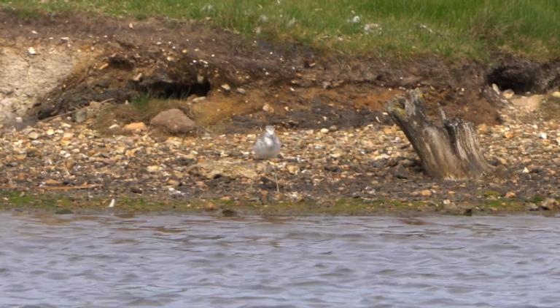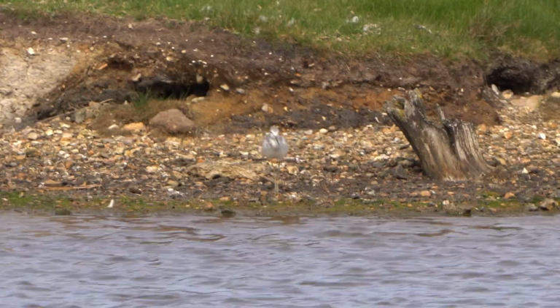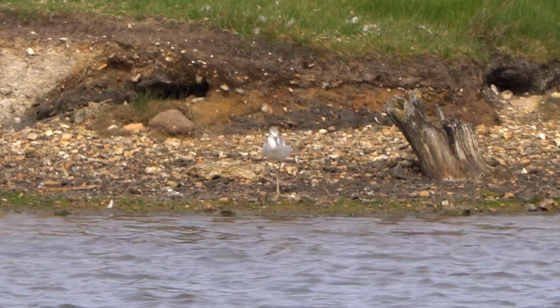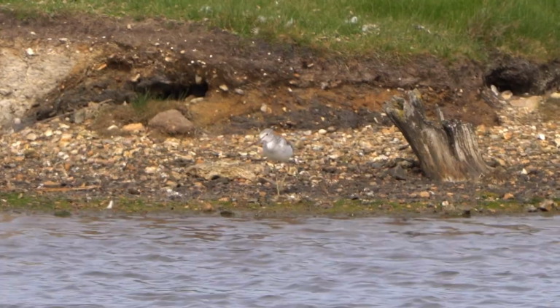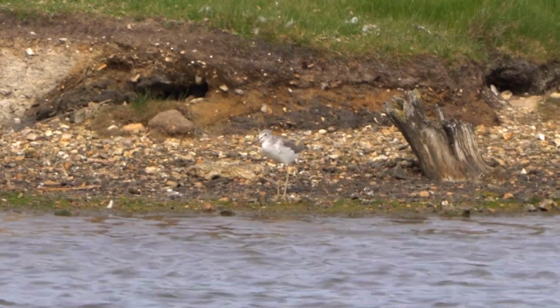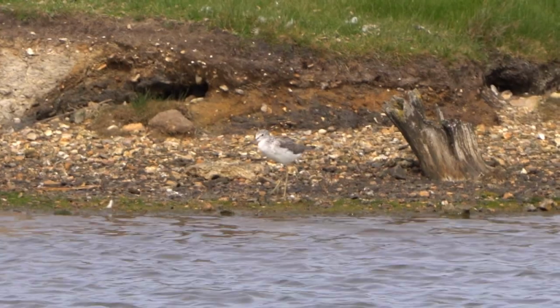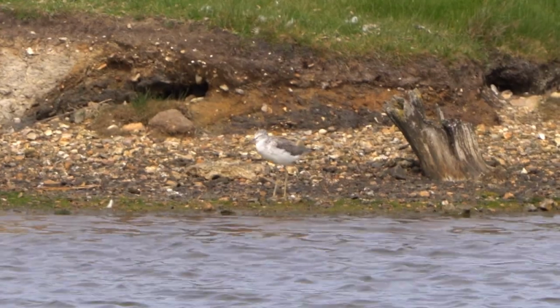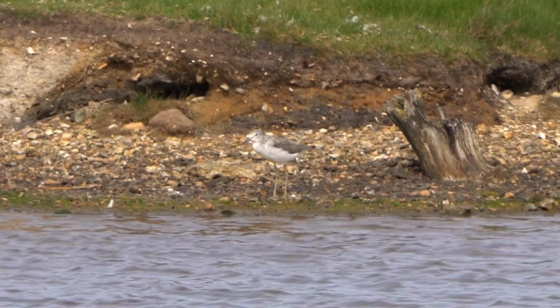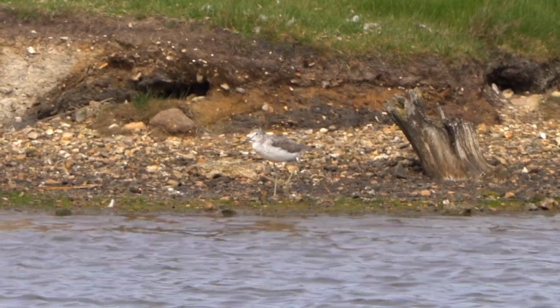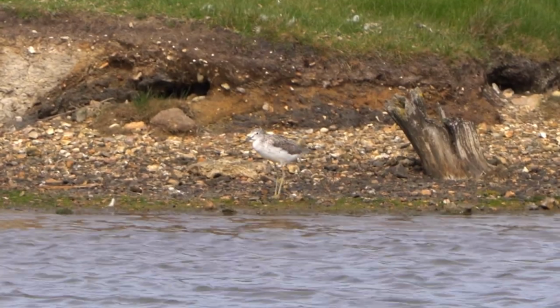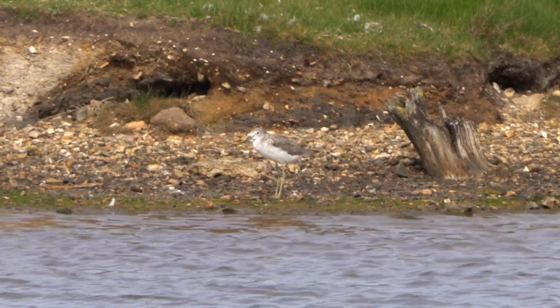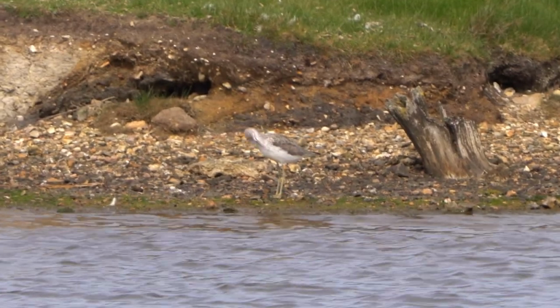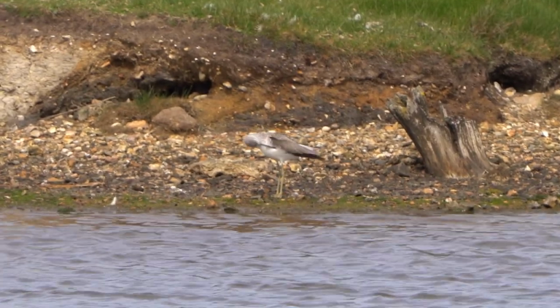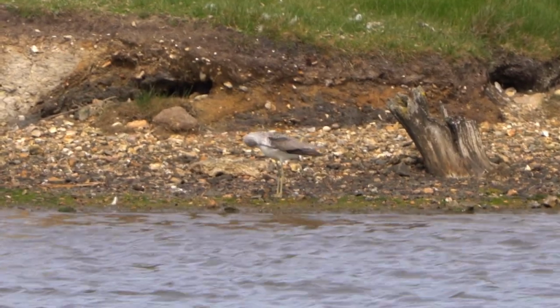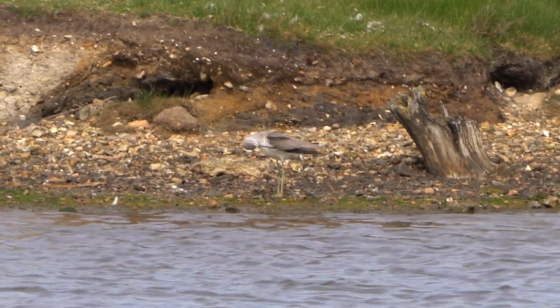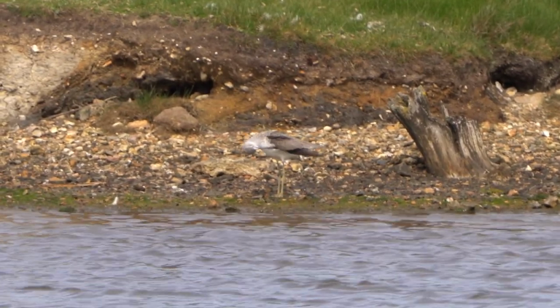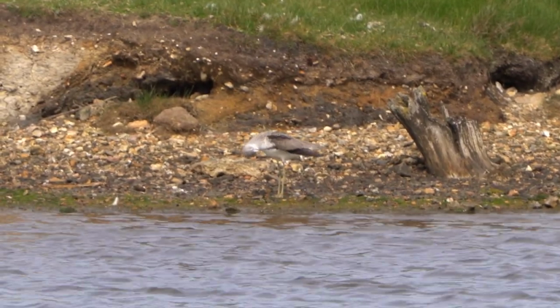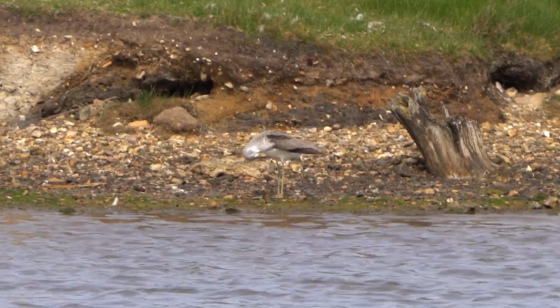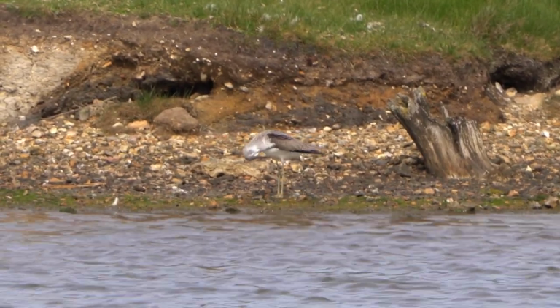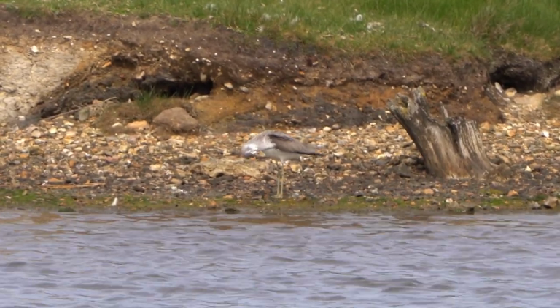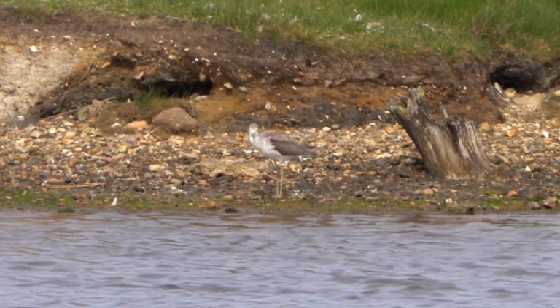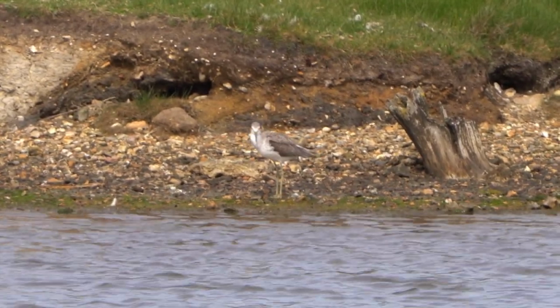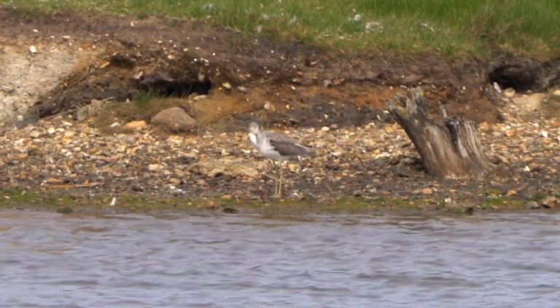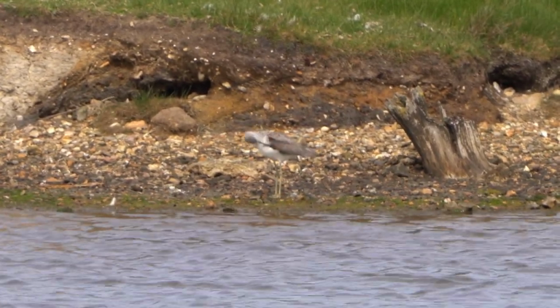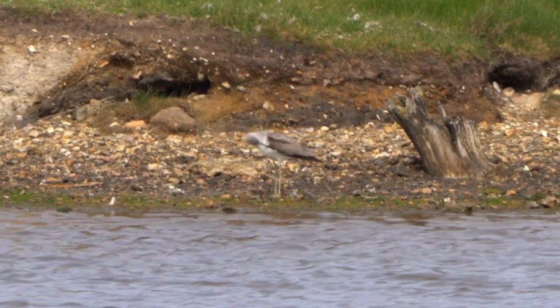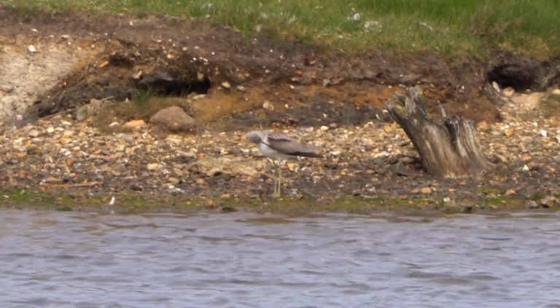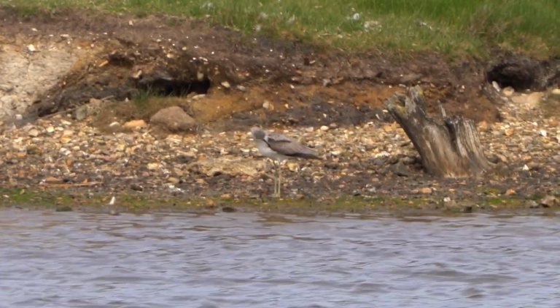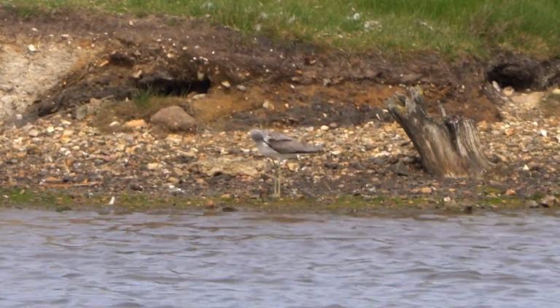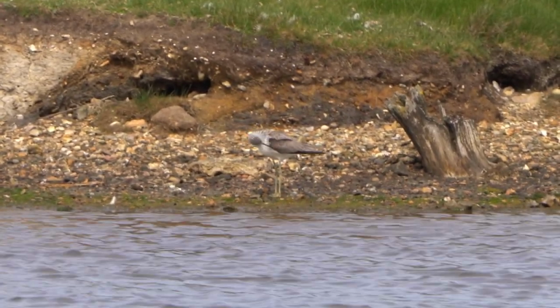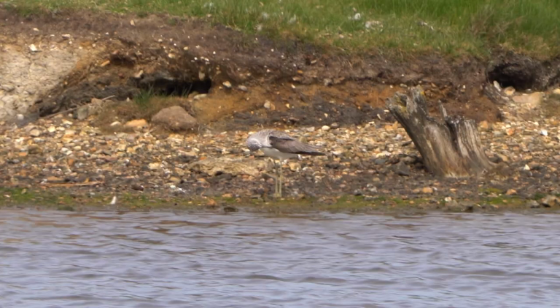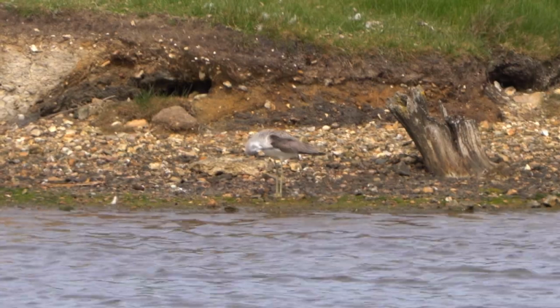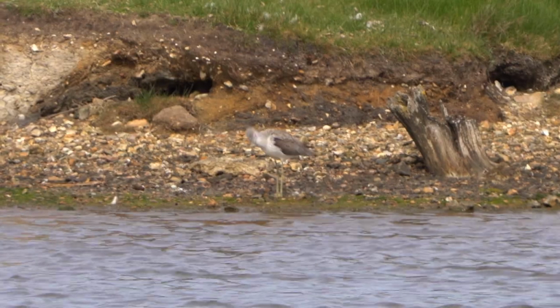Once up onto the seawall, the first of the waders that we came across was a greenshank.